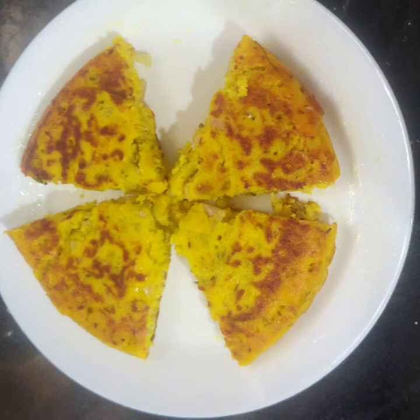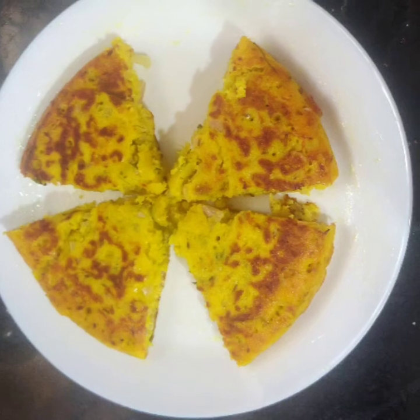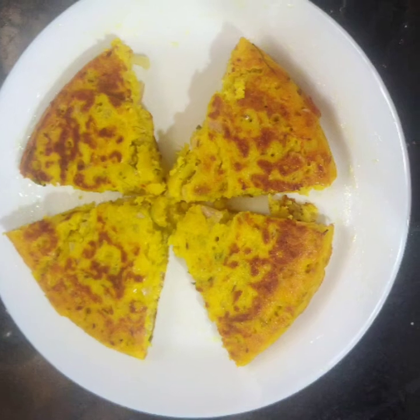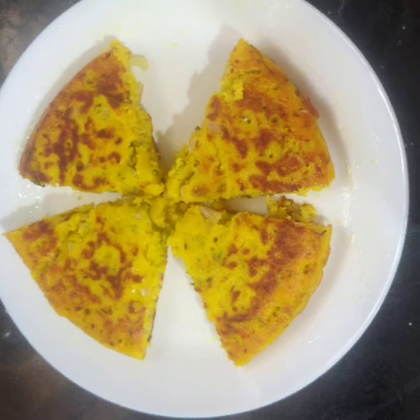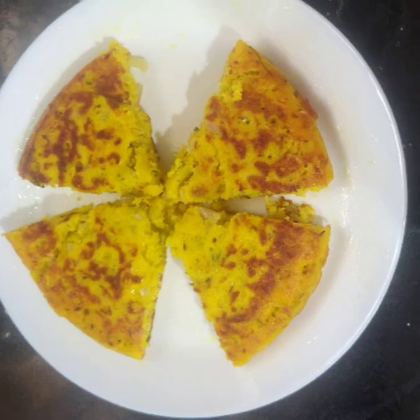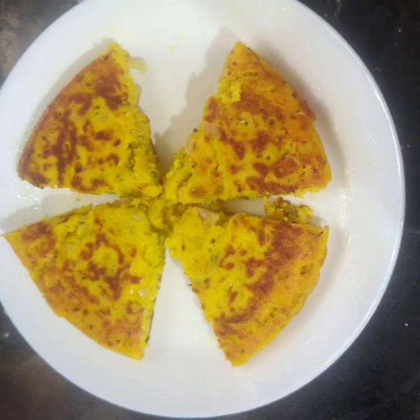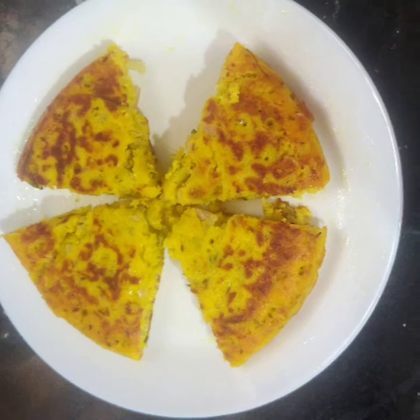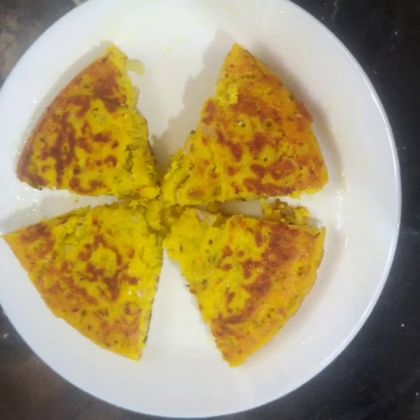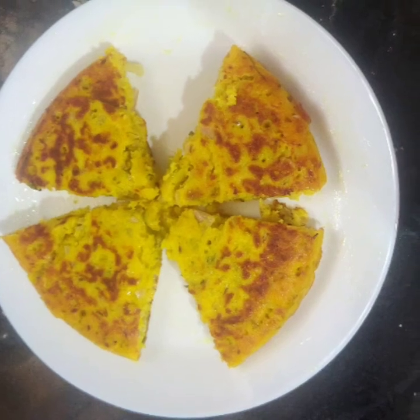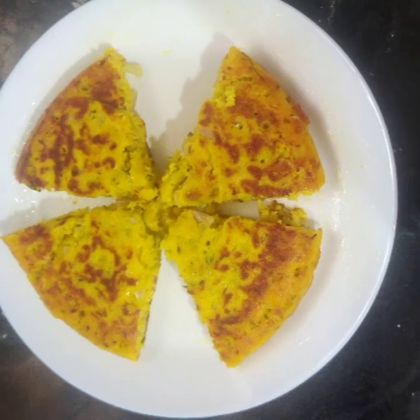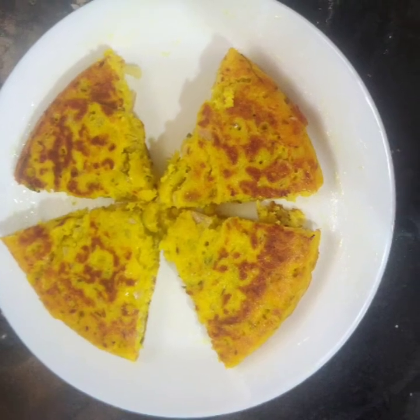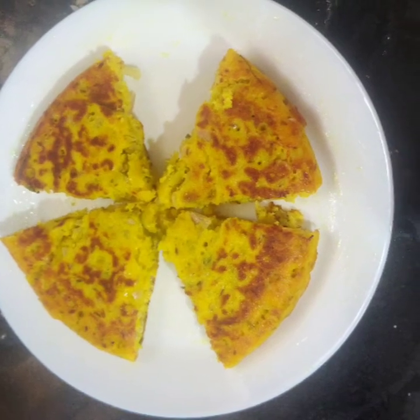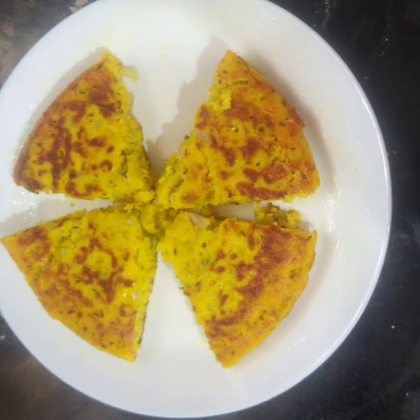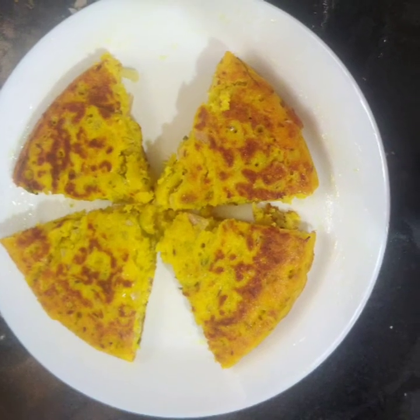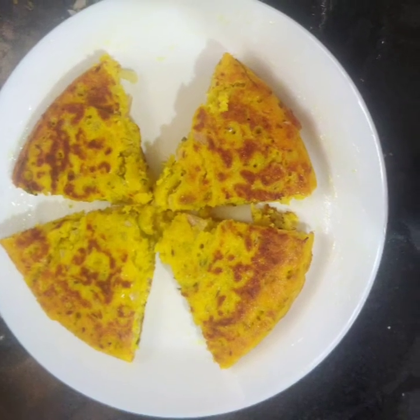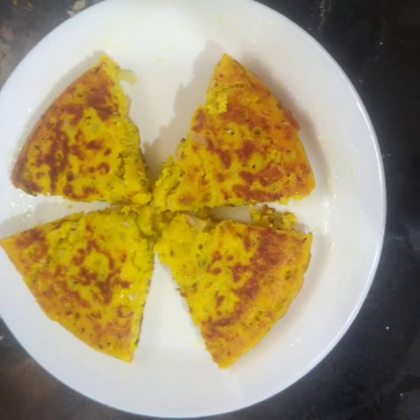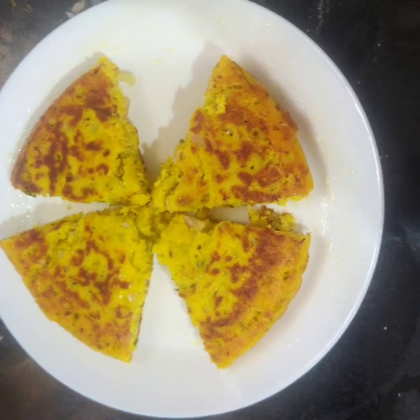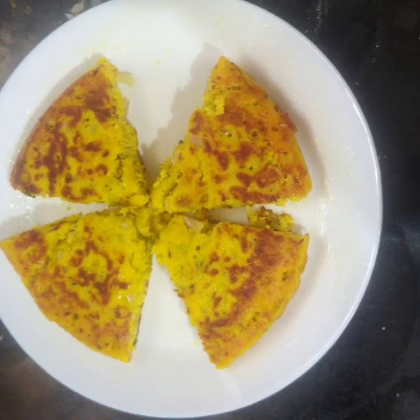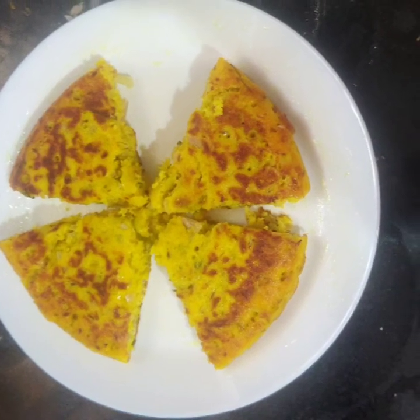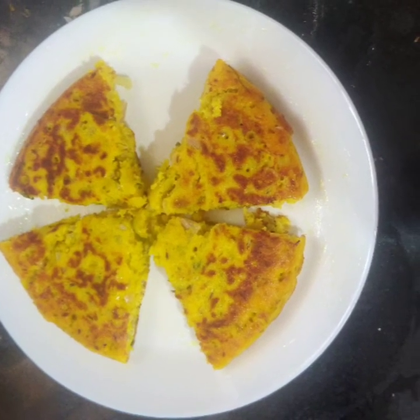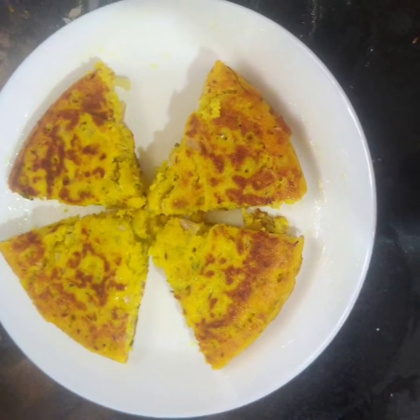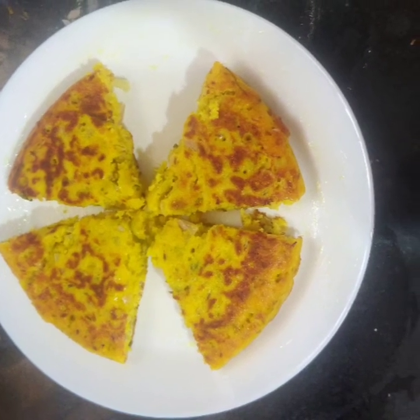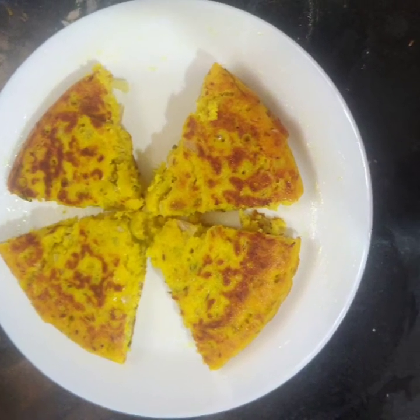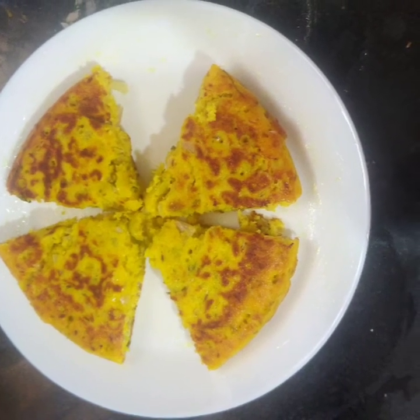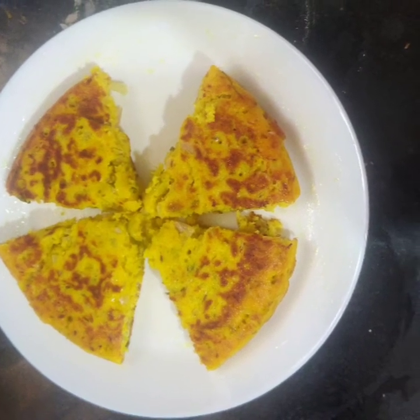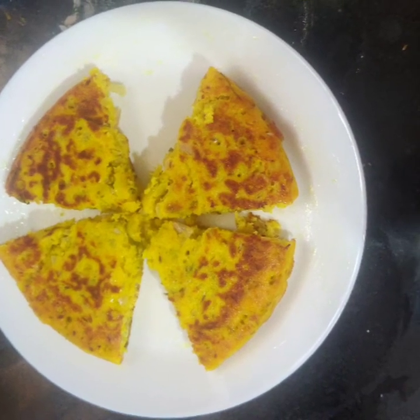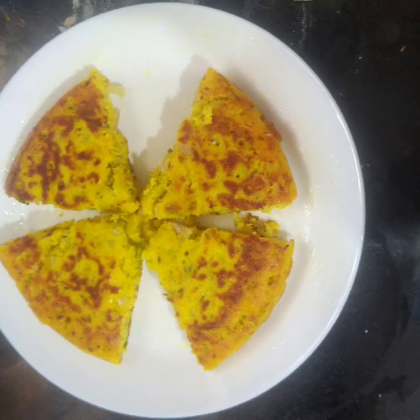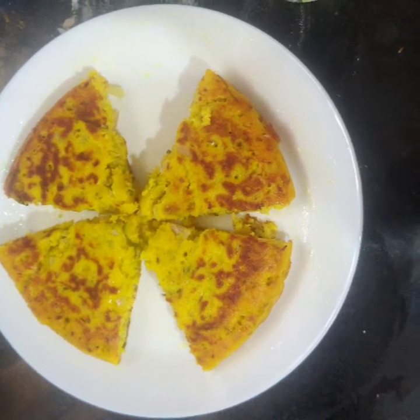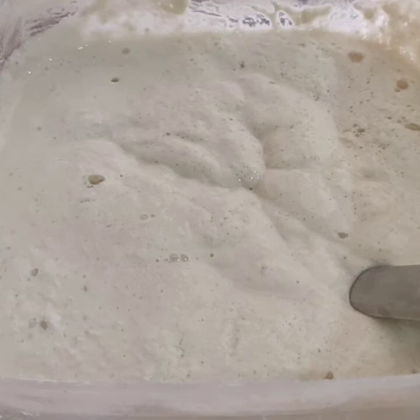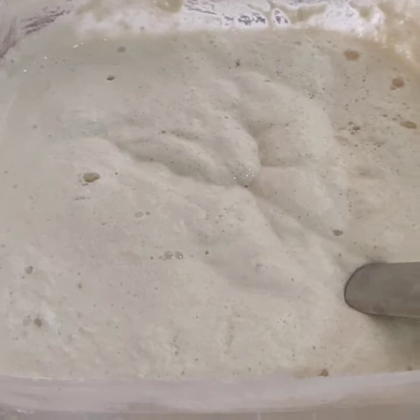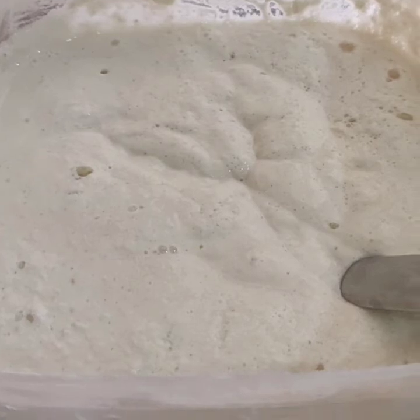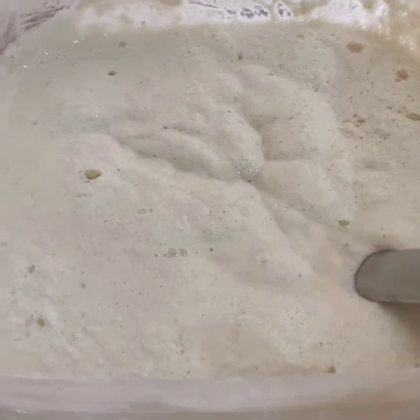Hi everyone, I am Vinovada. Welcome back to Thruti. I am going to give this a try.